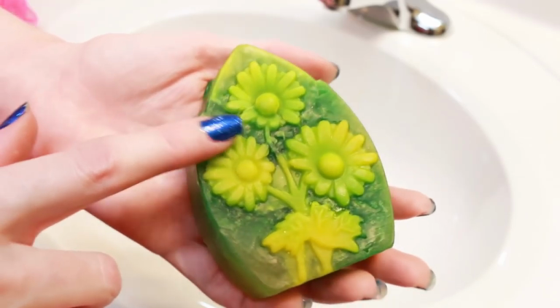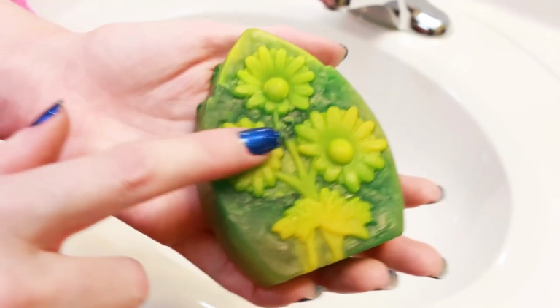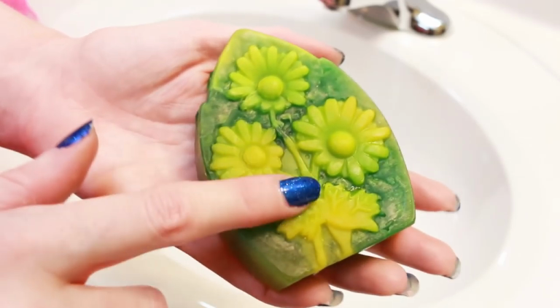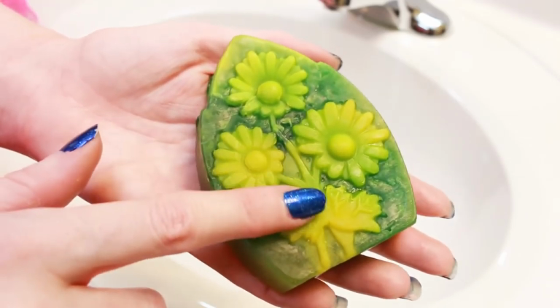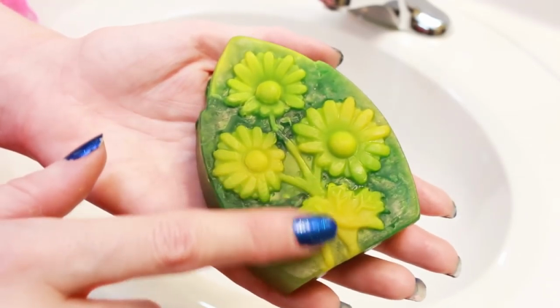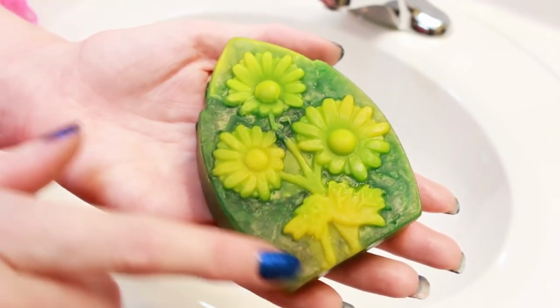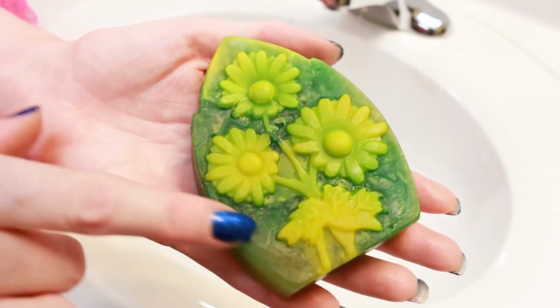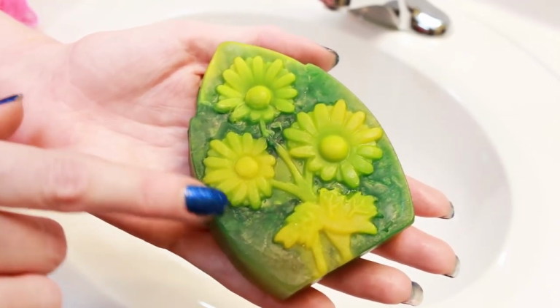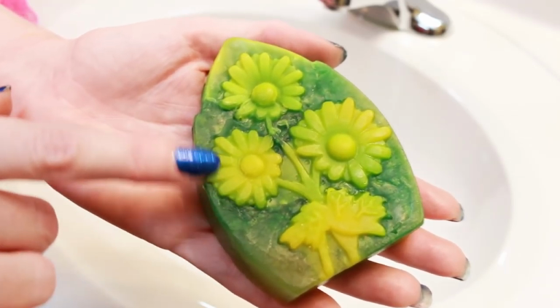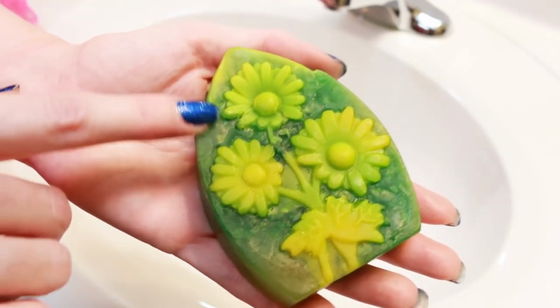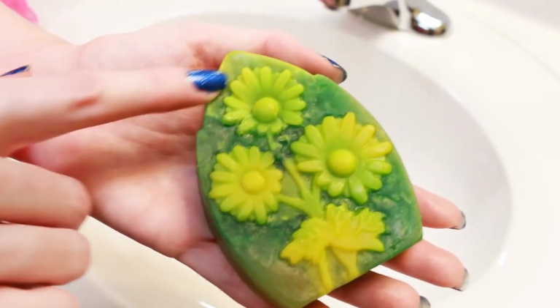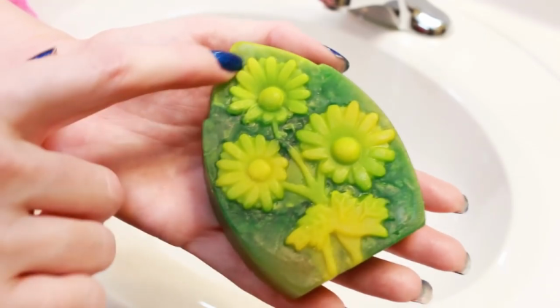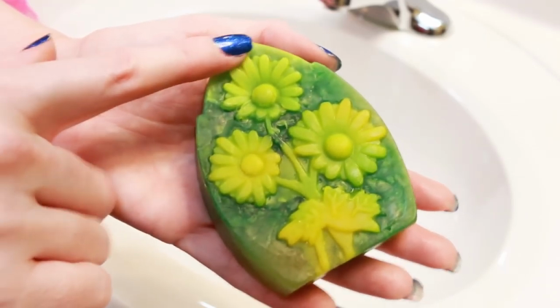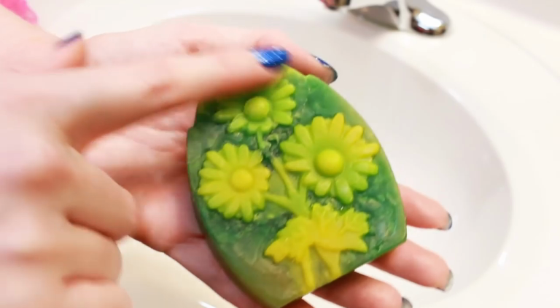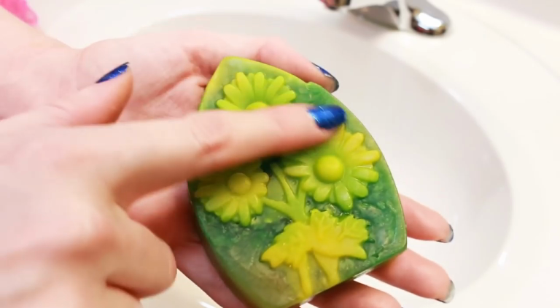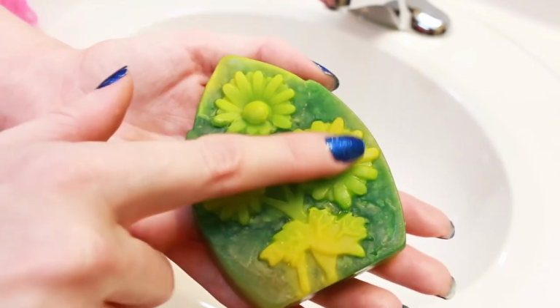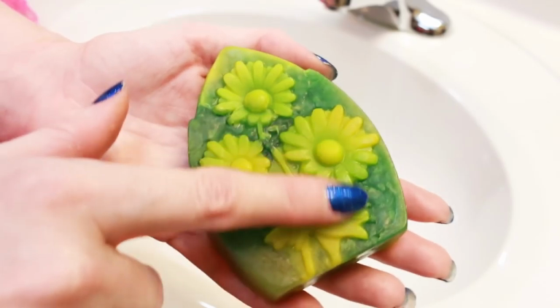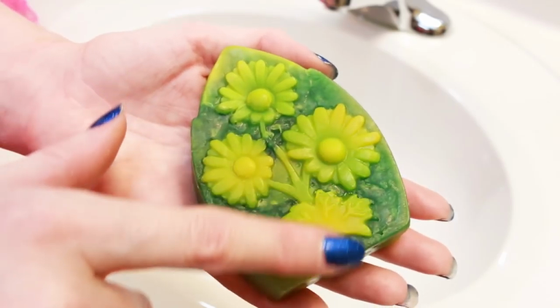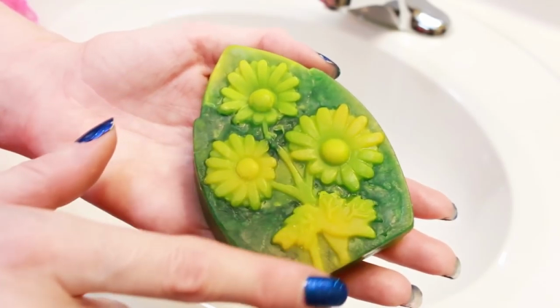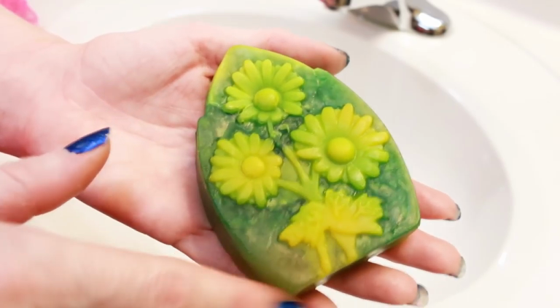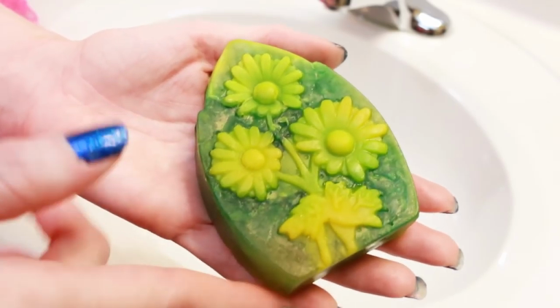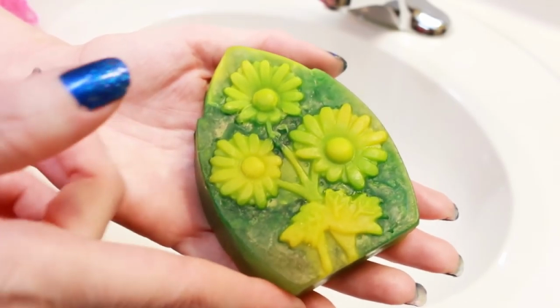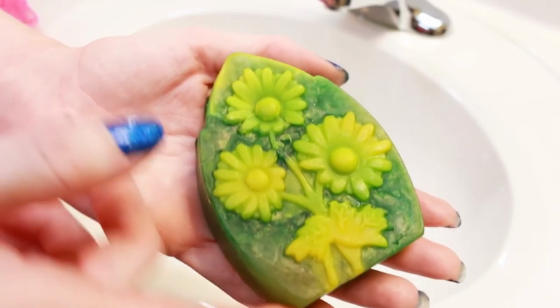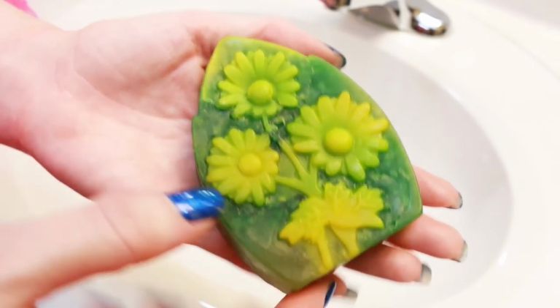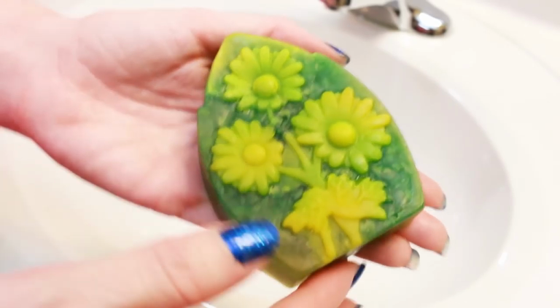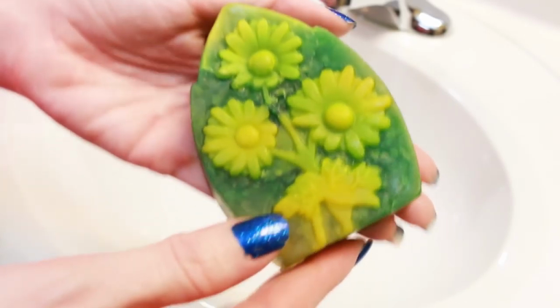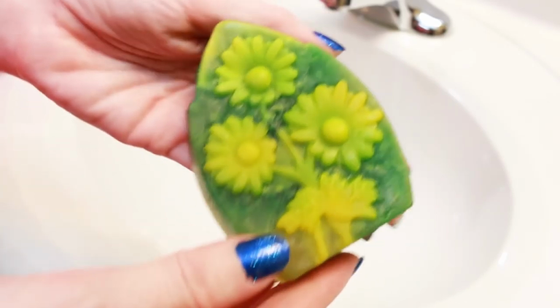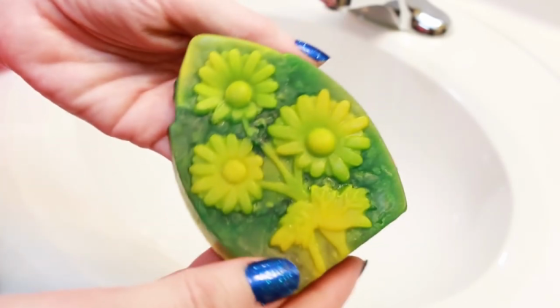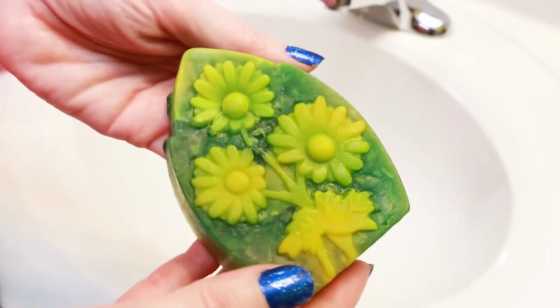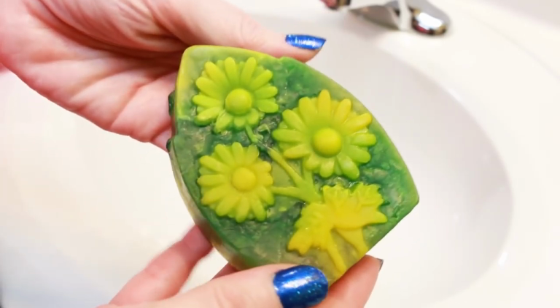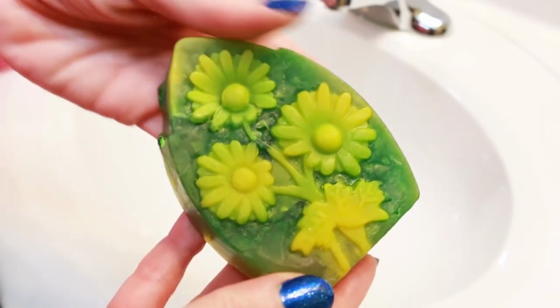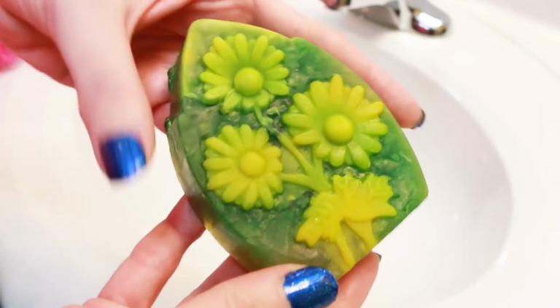So what we're going to do is lather this up in my hands and see how well it lathers up.